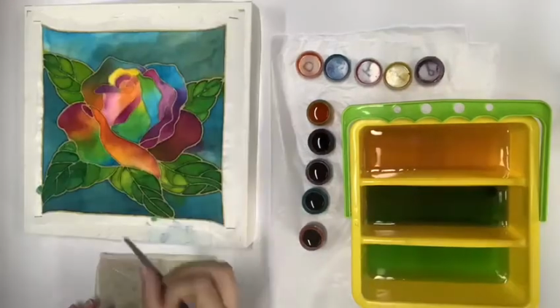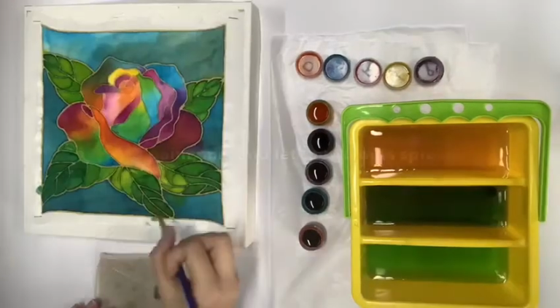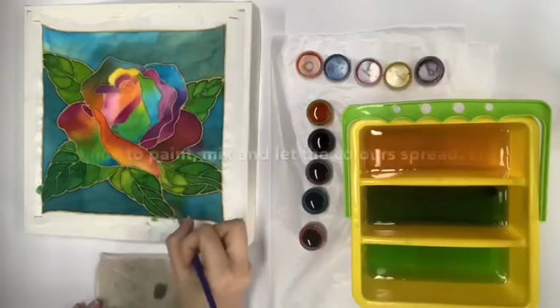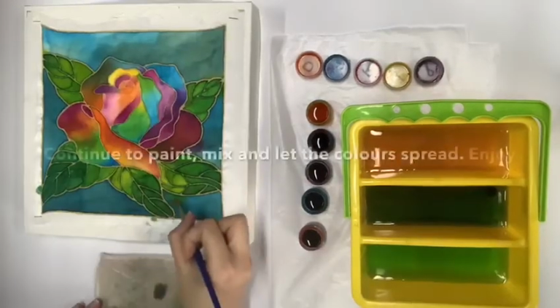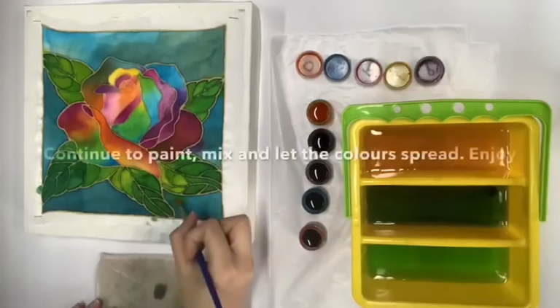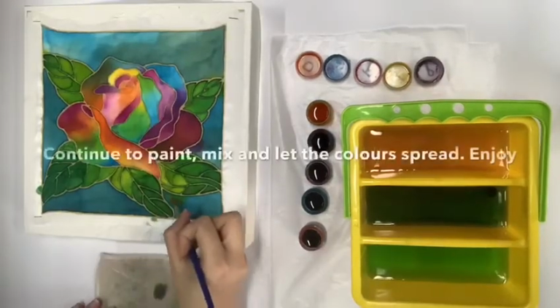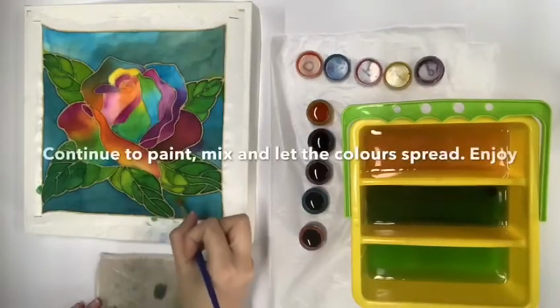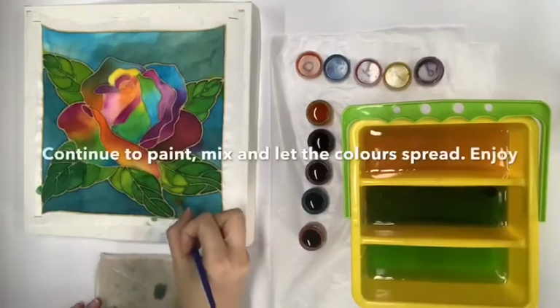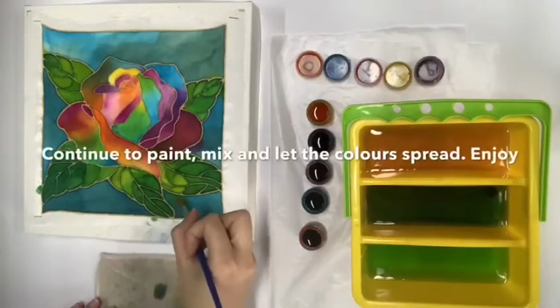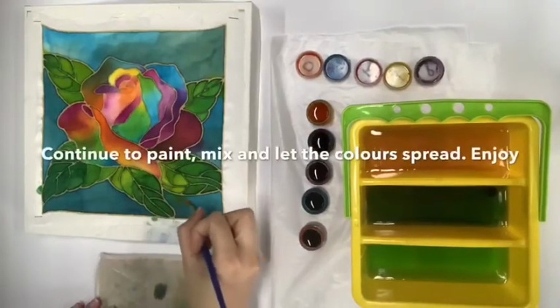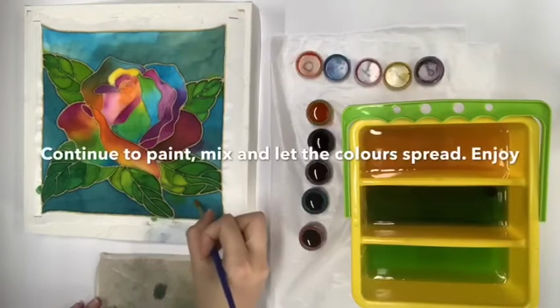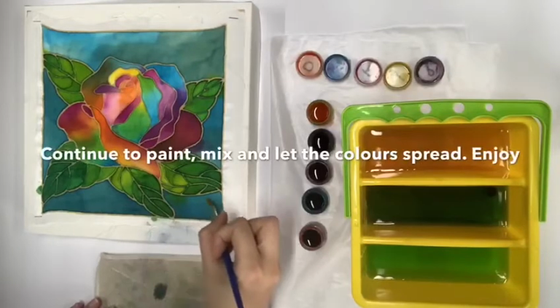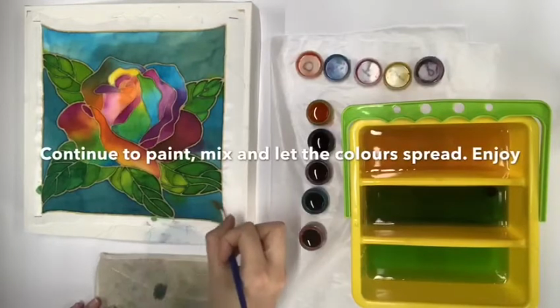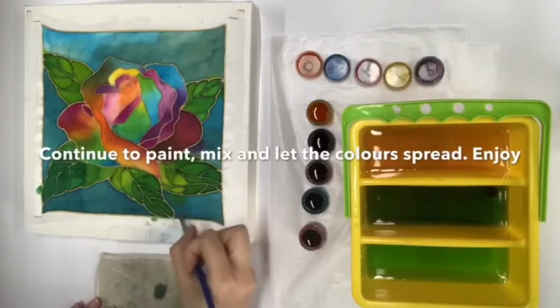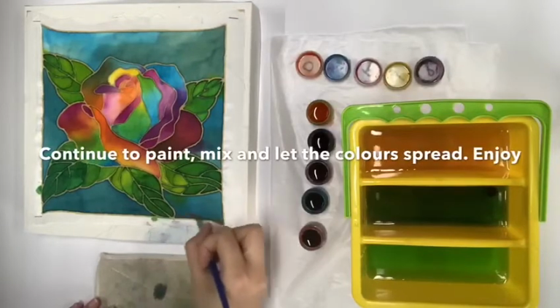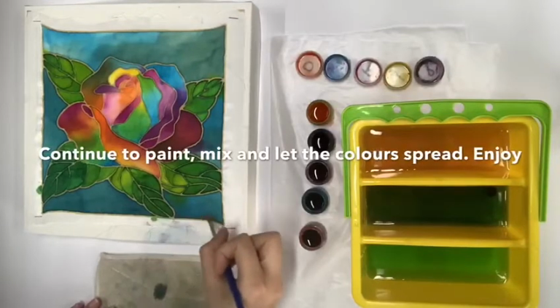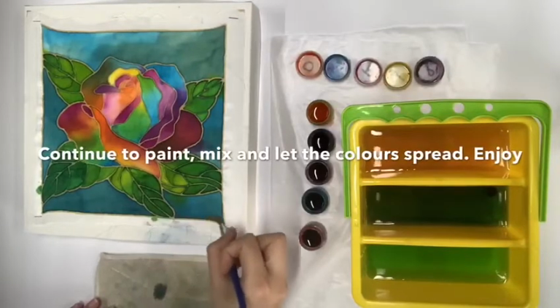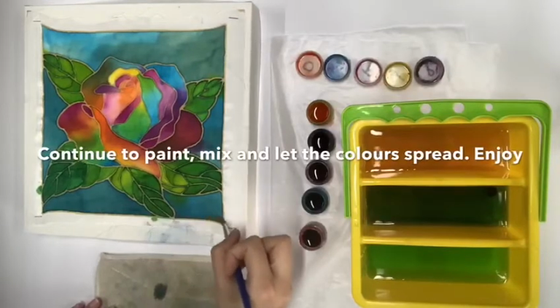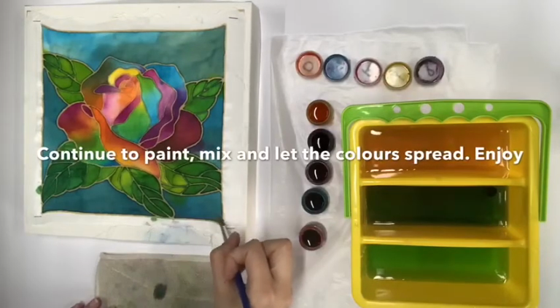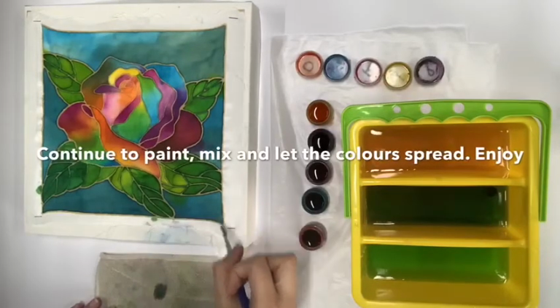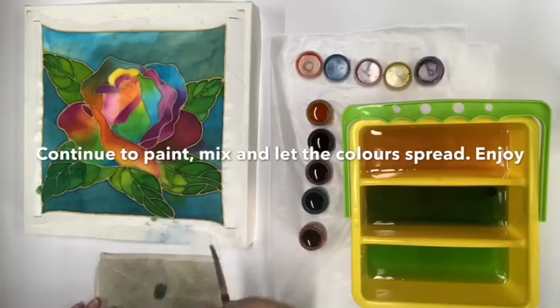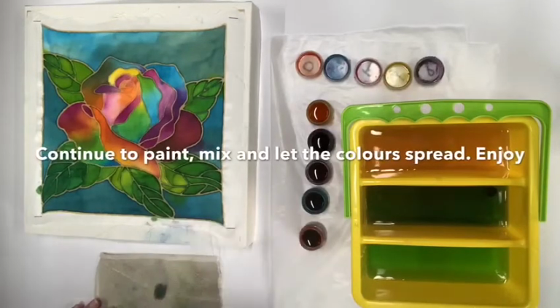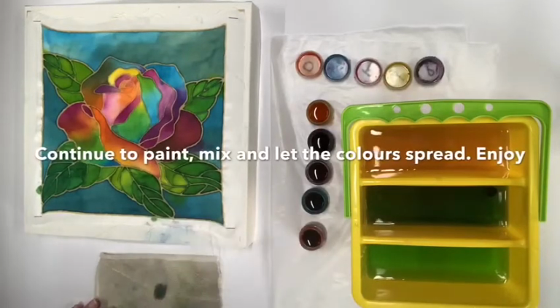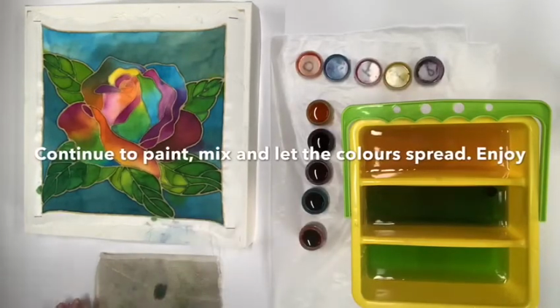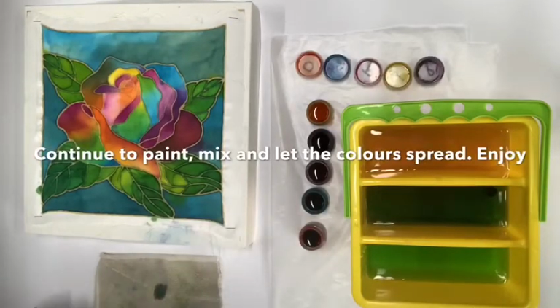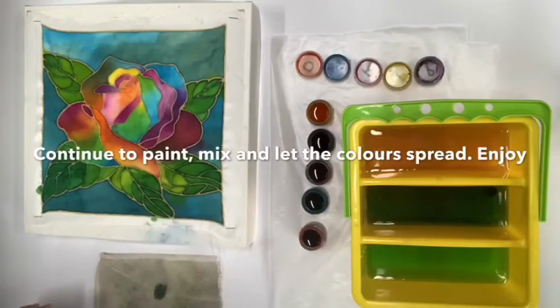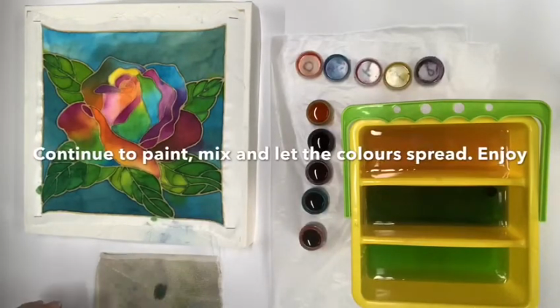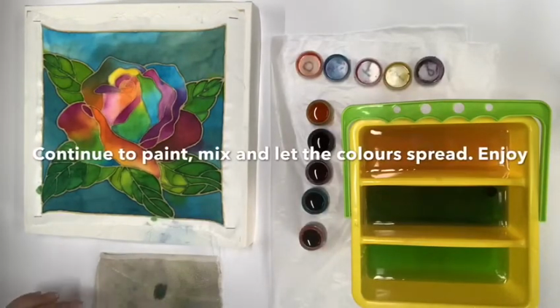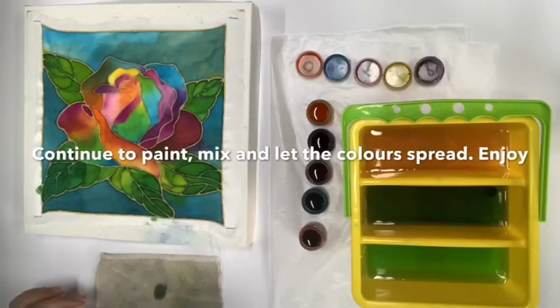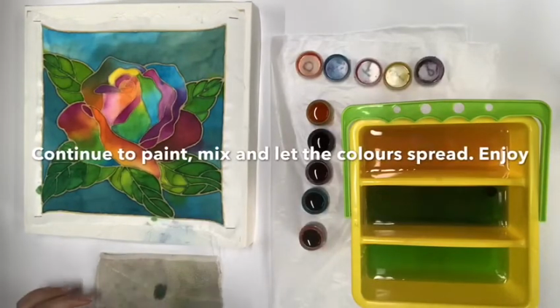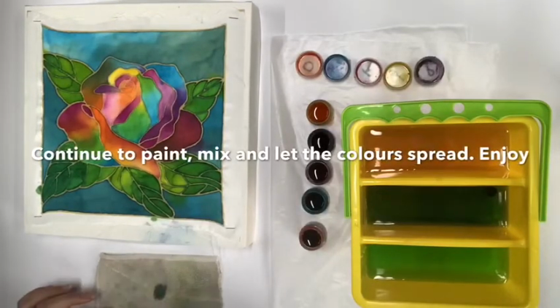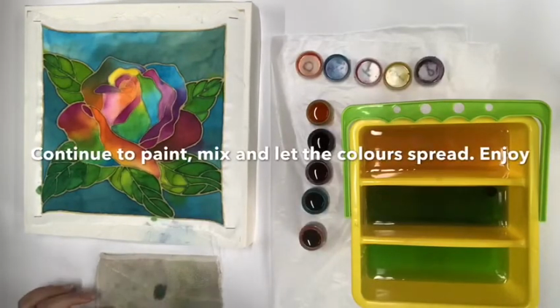Continue to complete the buttock artwork with different techniques that we learnt. Thank you very much.